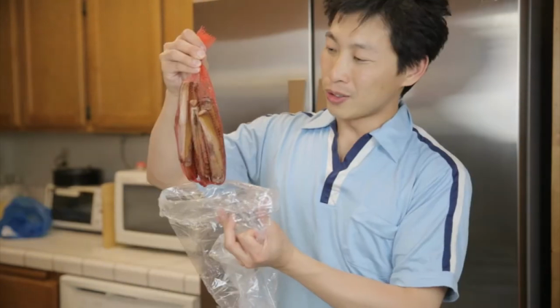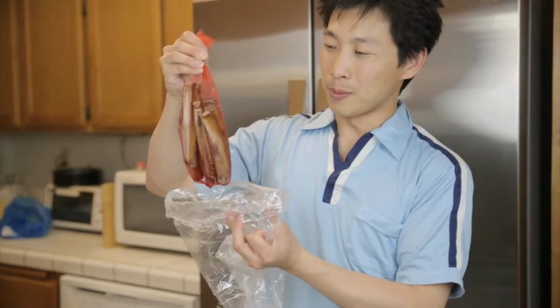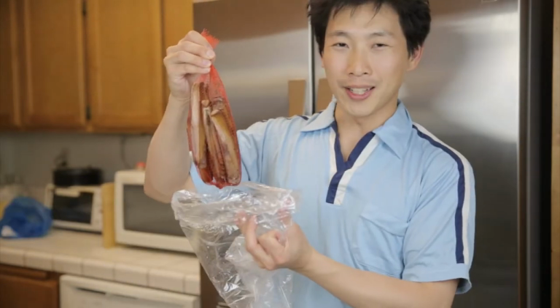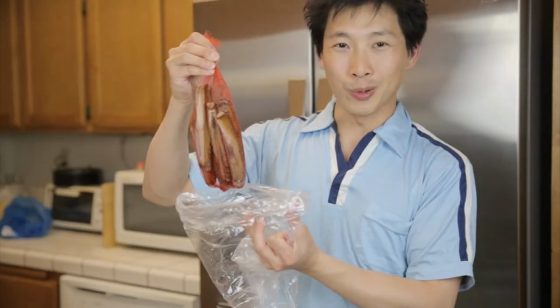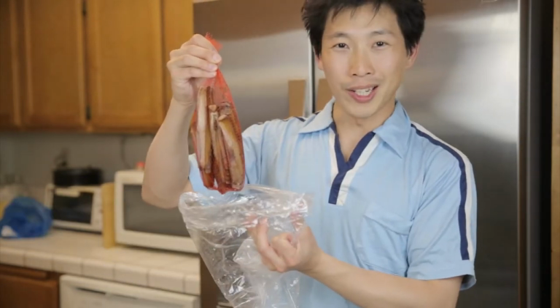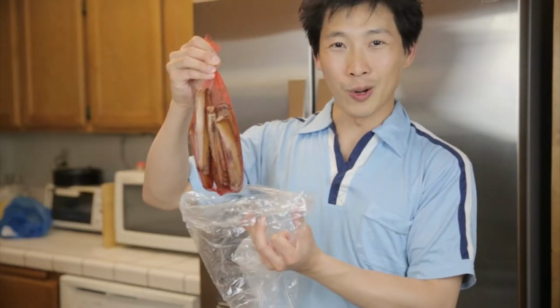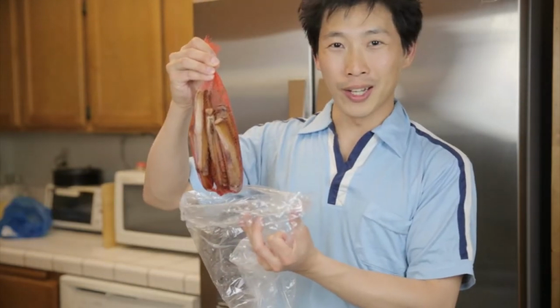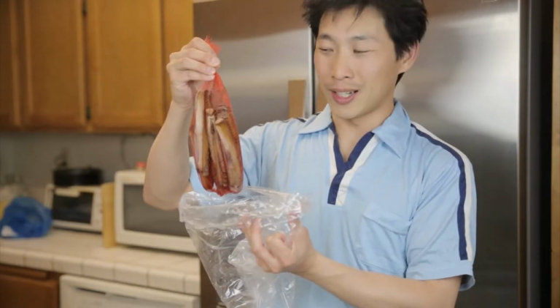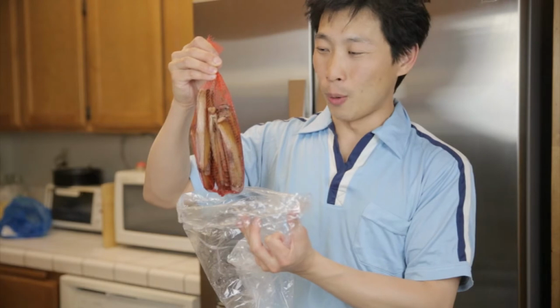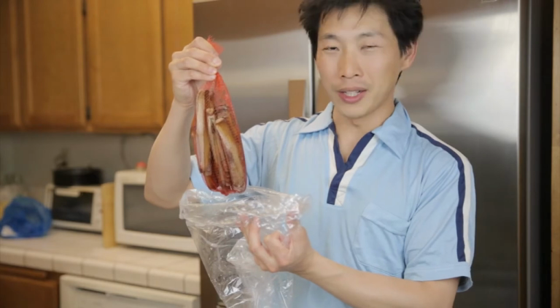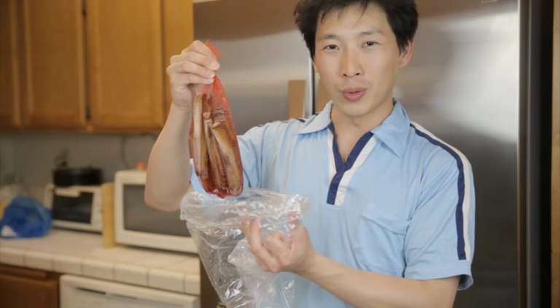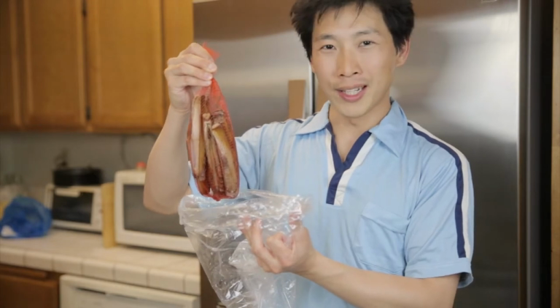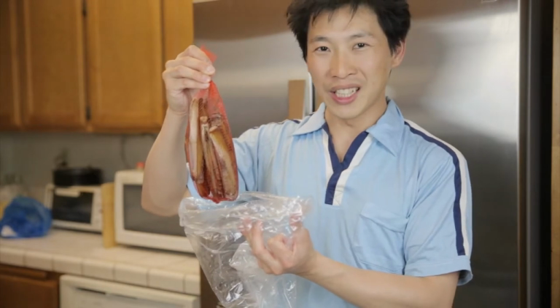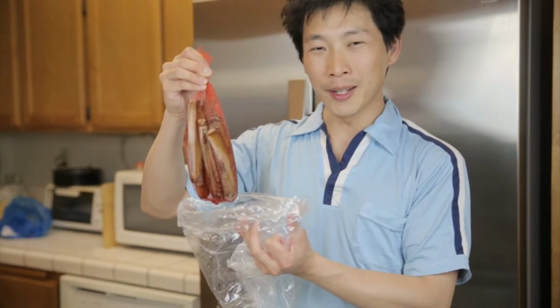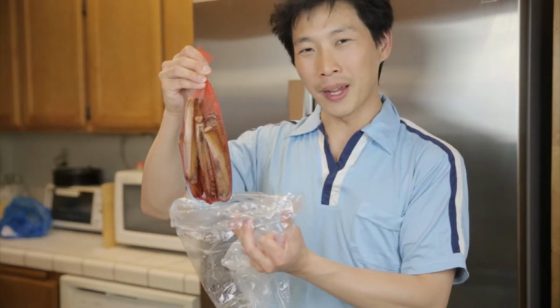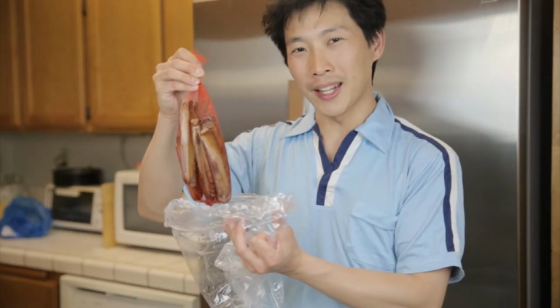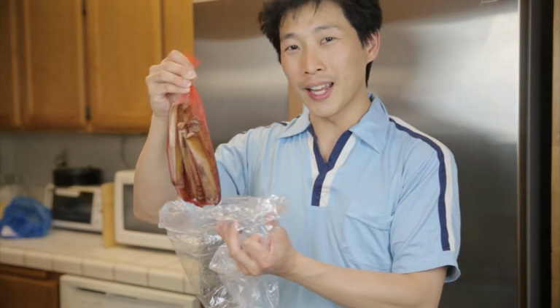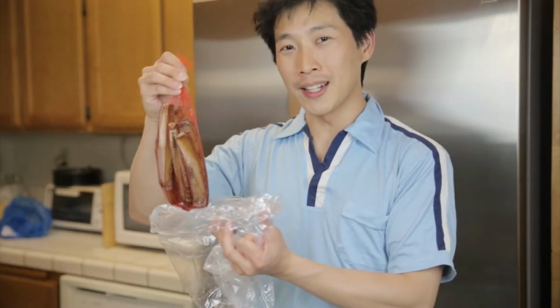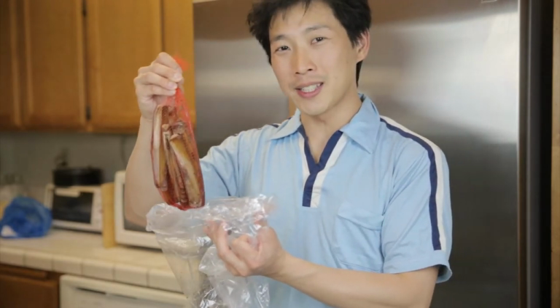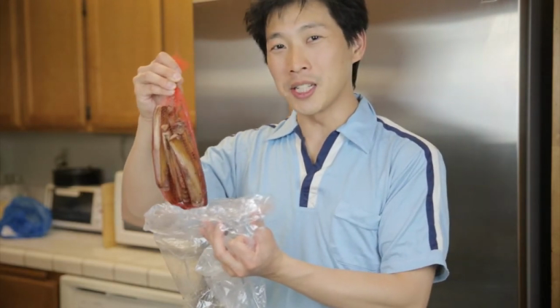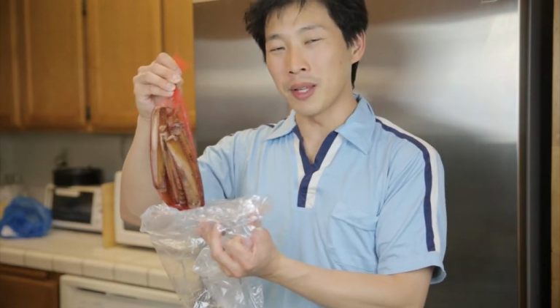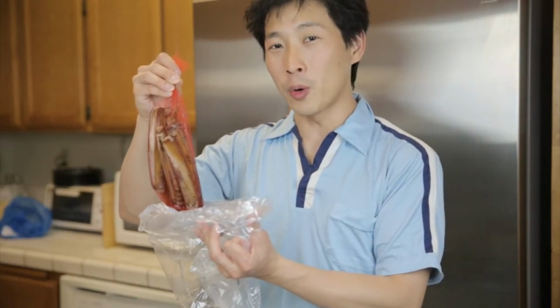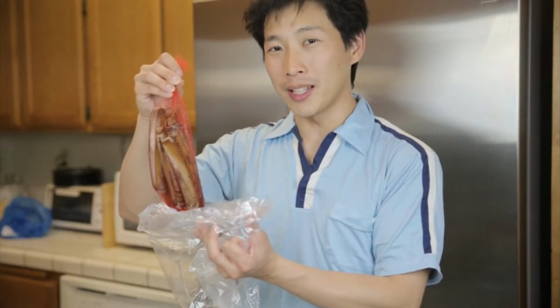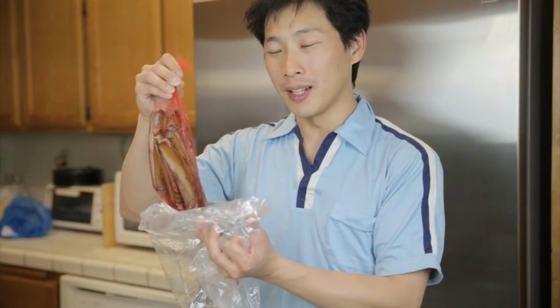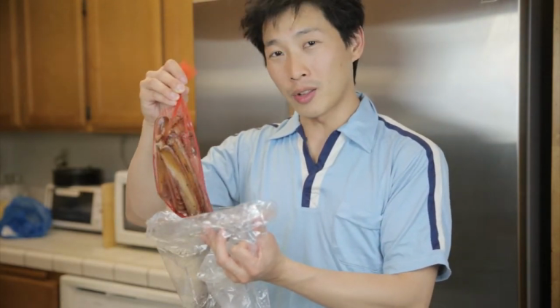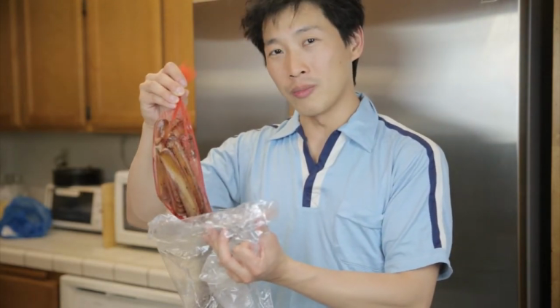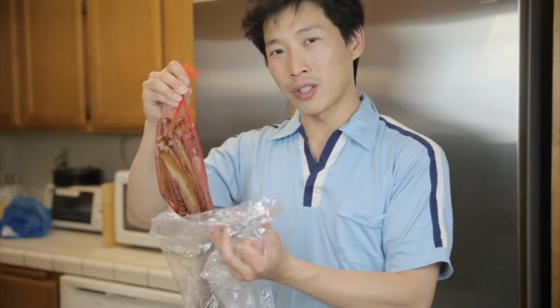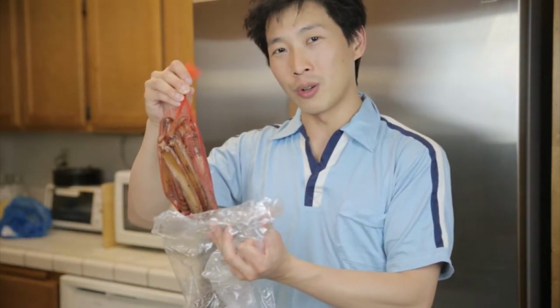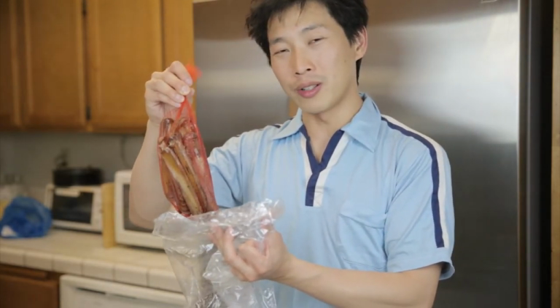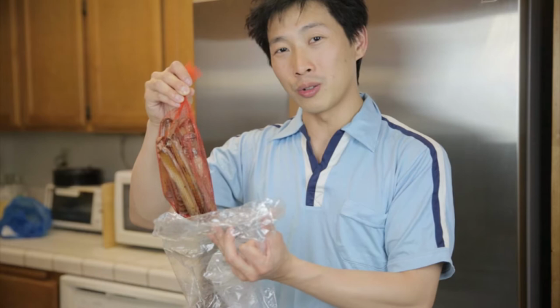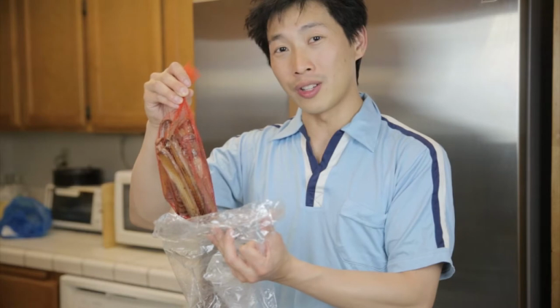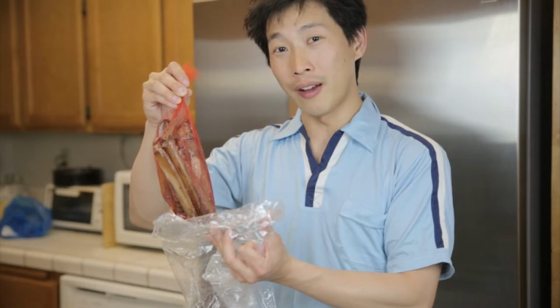So it comes like this — we're gonna go and open each one, clean them, and then steam them quickly. Not too much though, or else they'll turn tough.